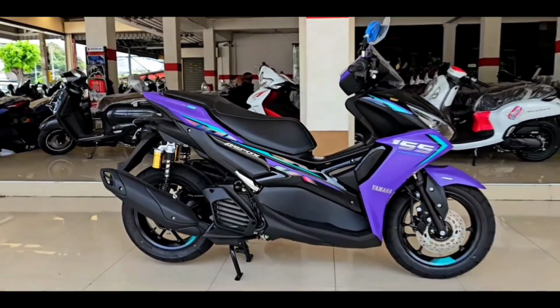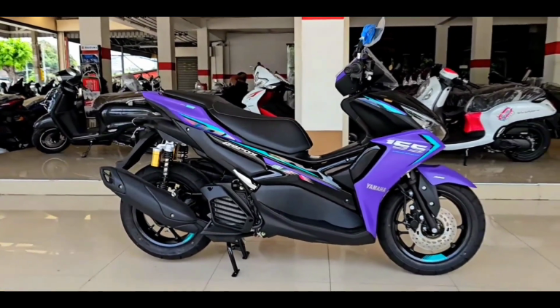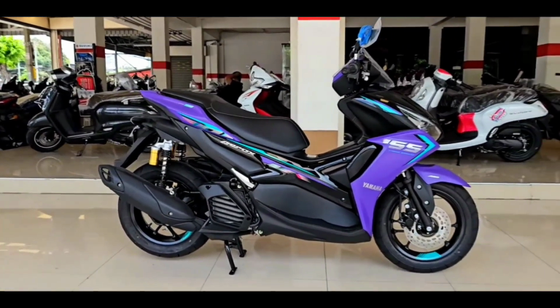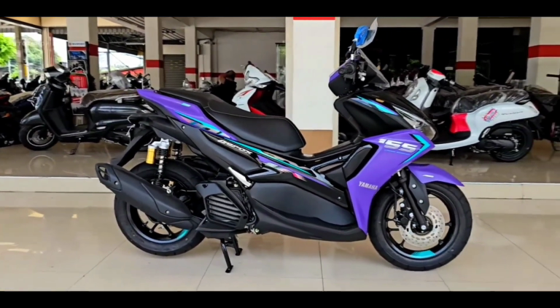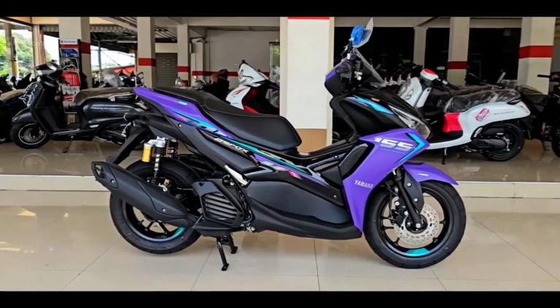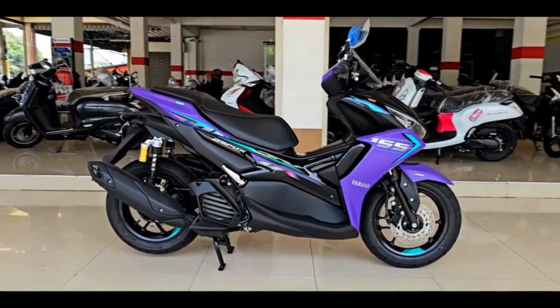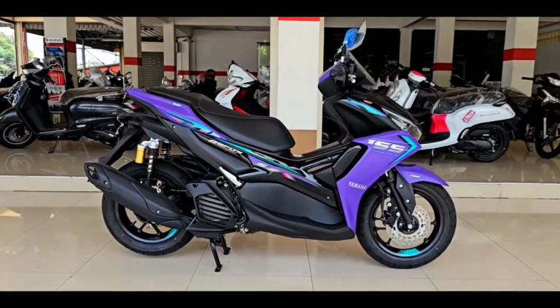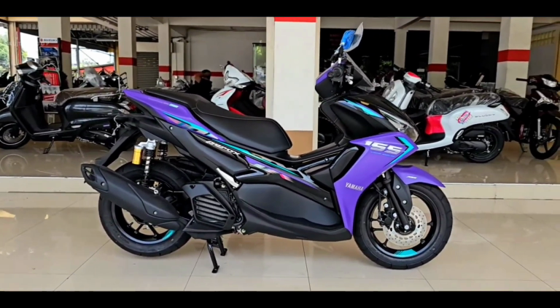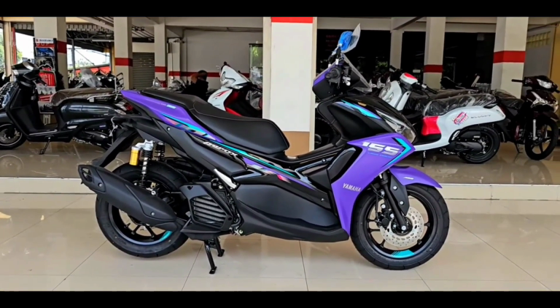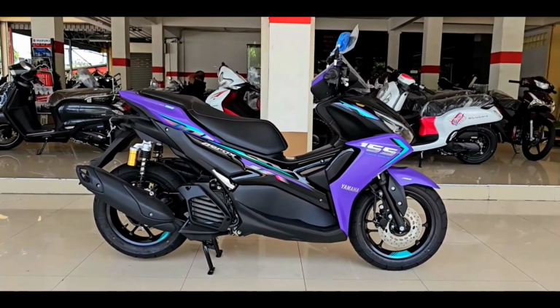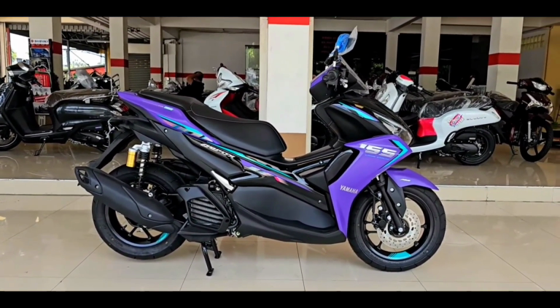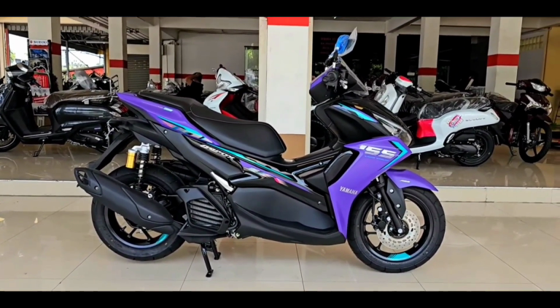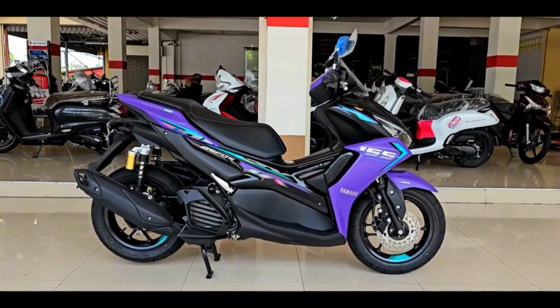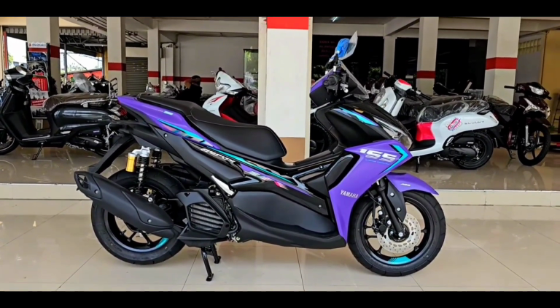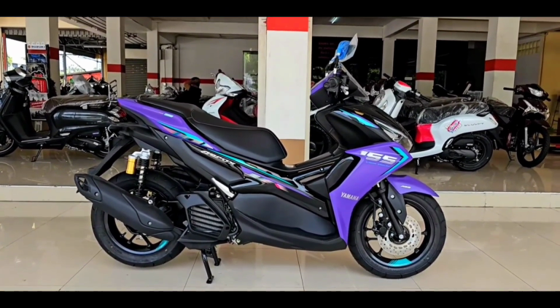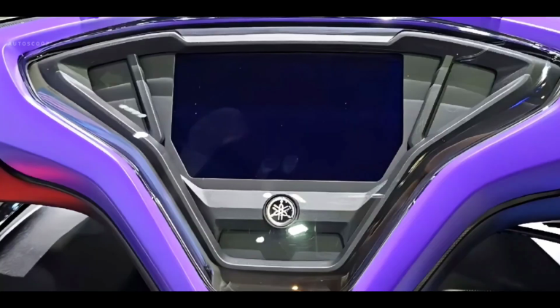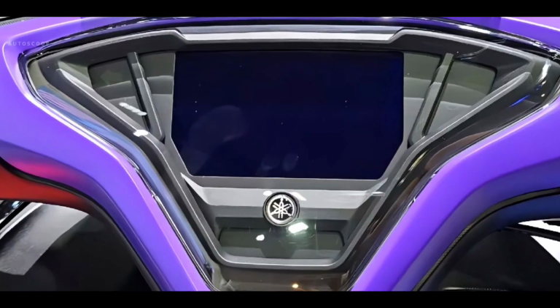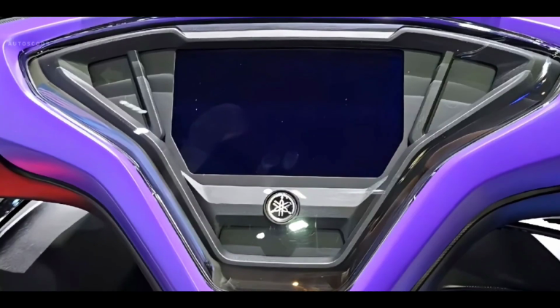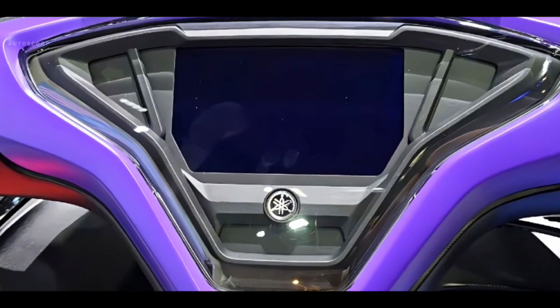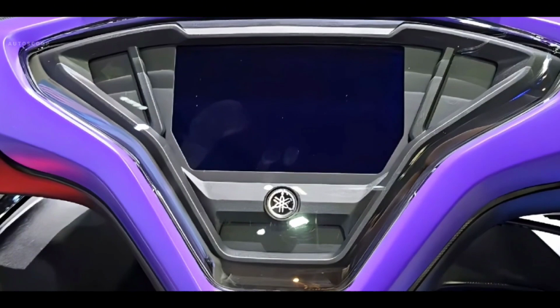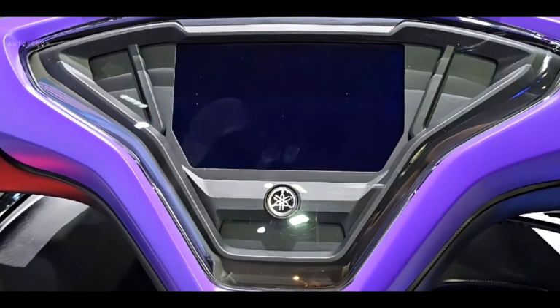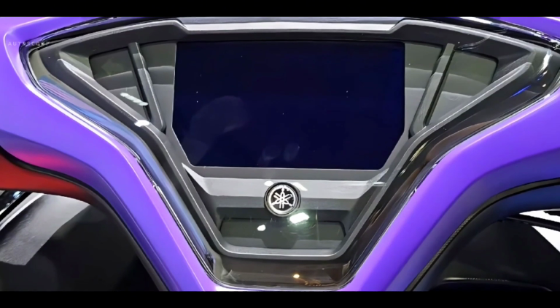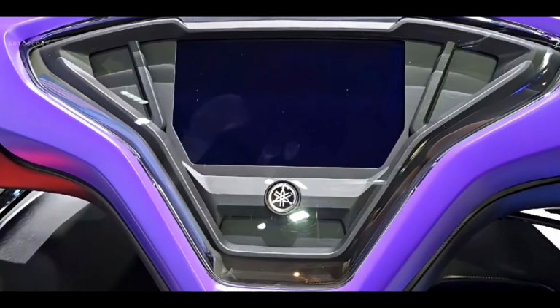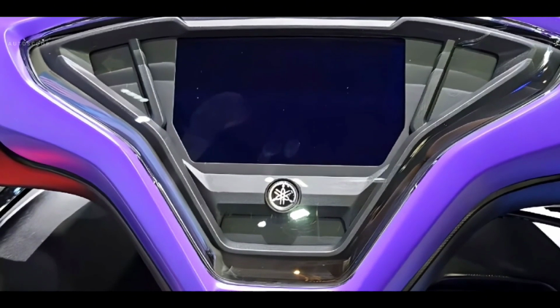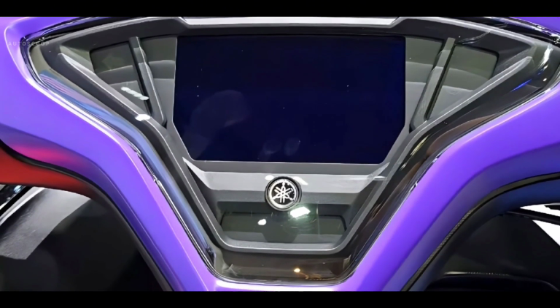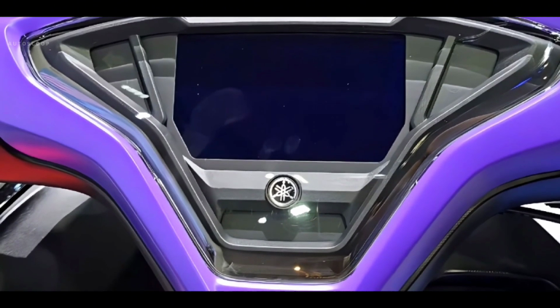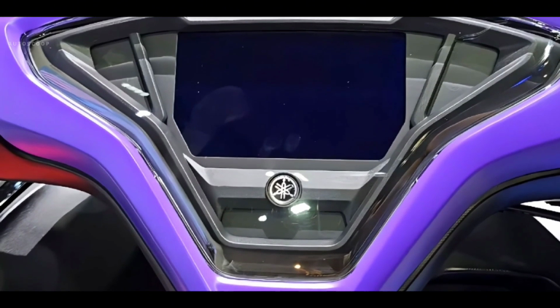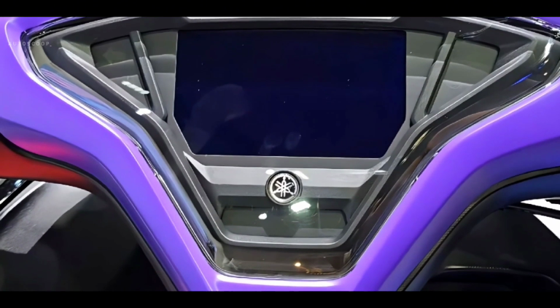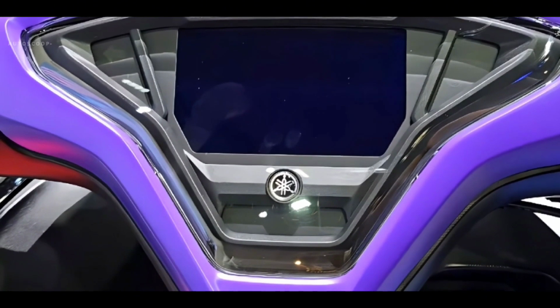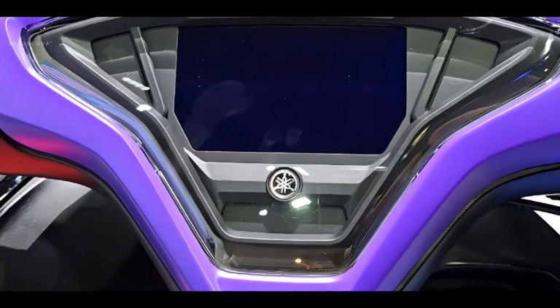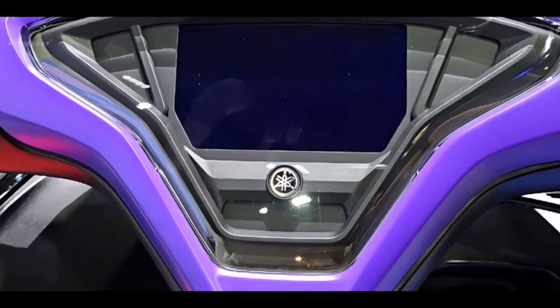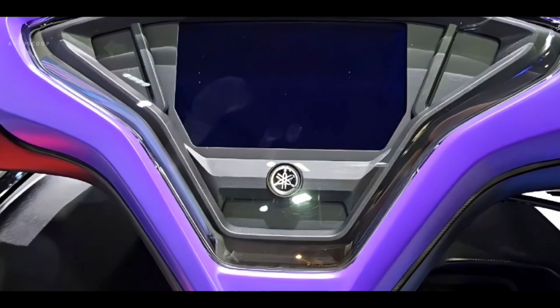Interestingly, users can also connect the motorbike with smartphones through the Y-Connect application from Yamaha.